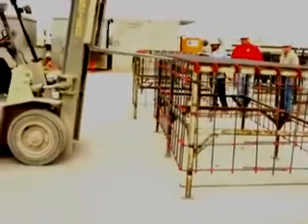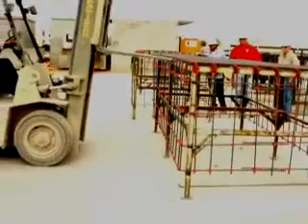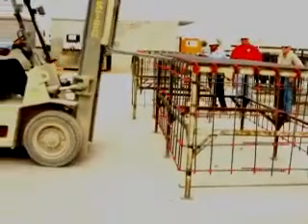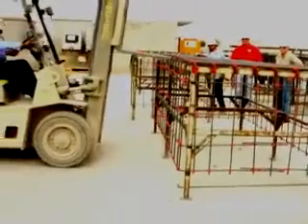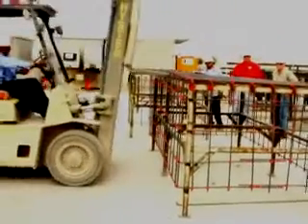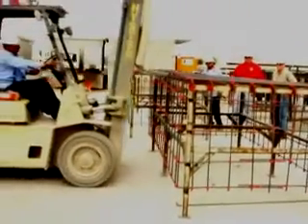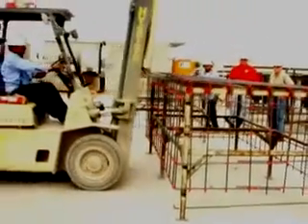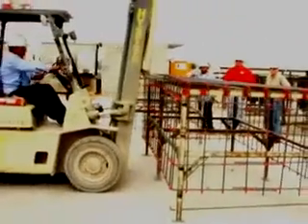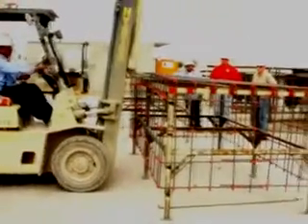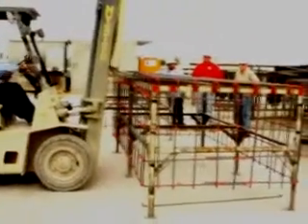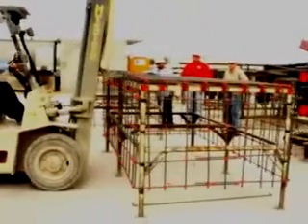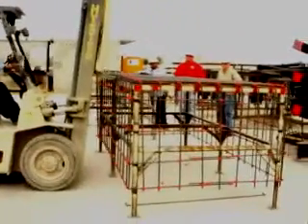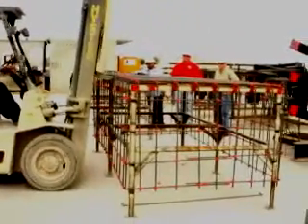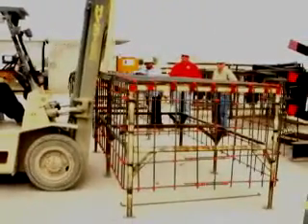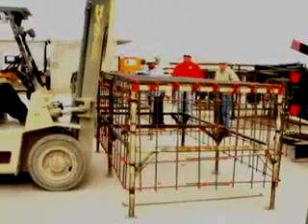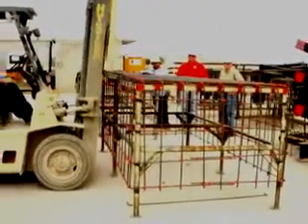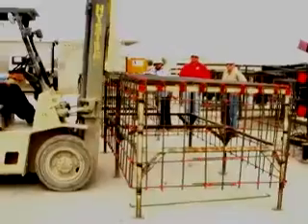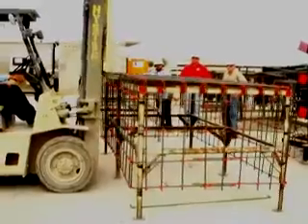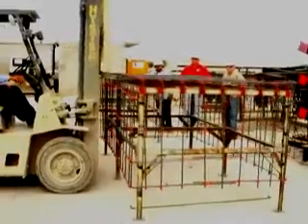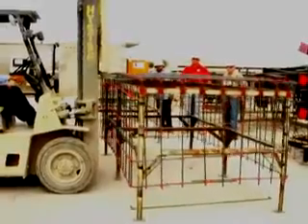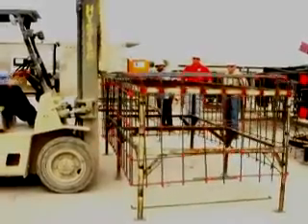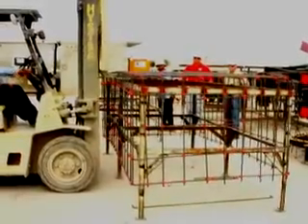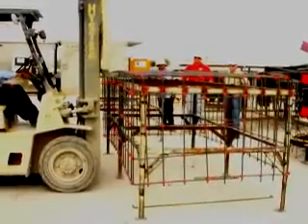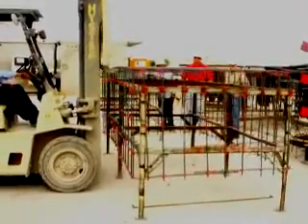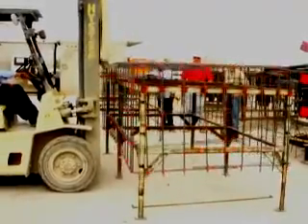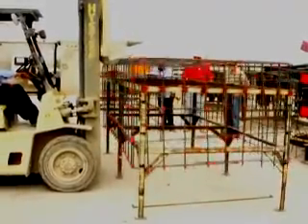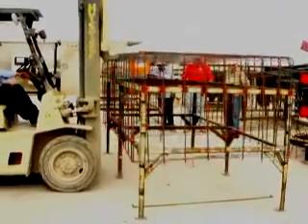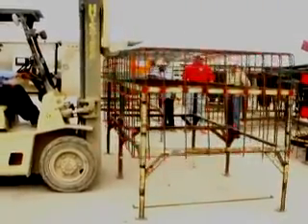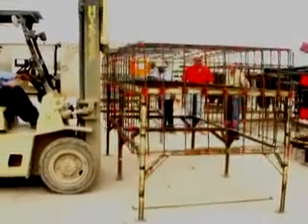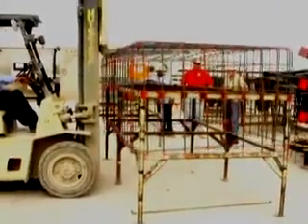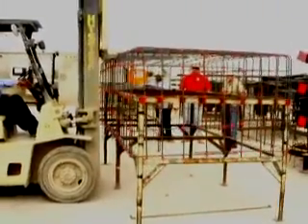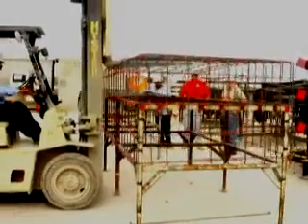Now the unit is complete and can be transported to the form or to the stockyard until you are ready to cast it.